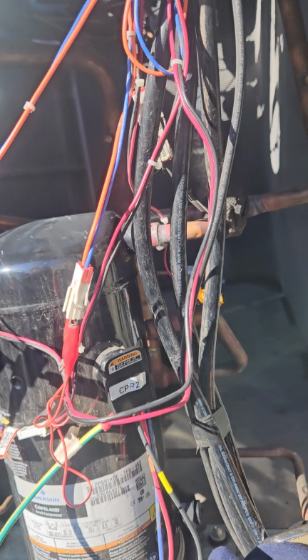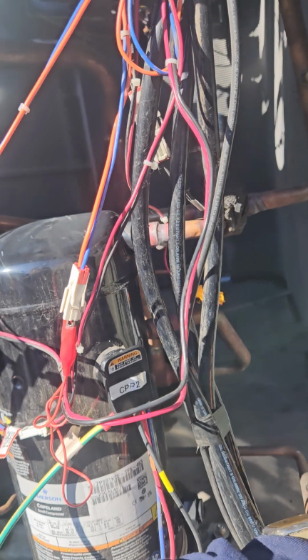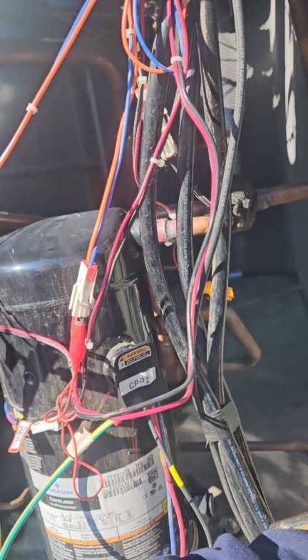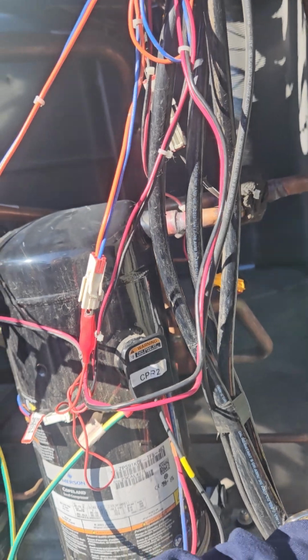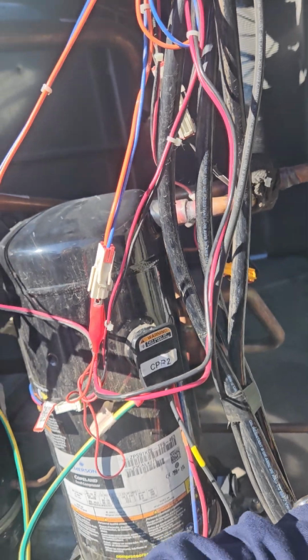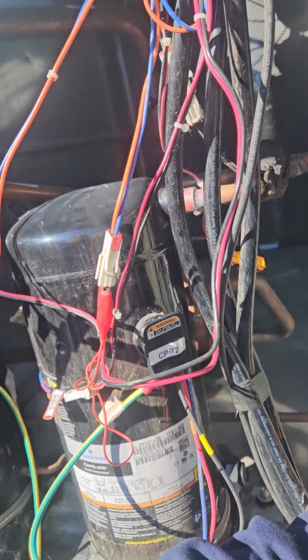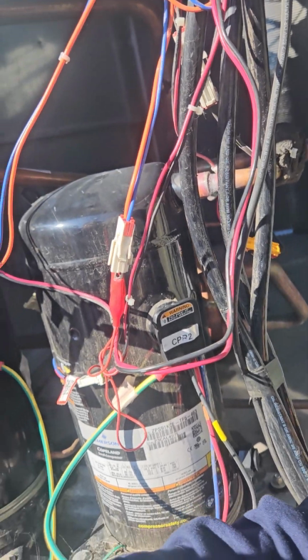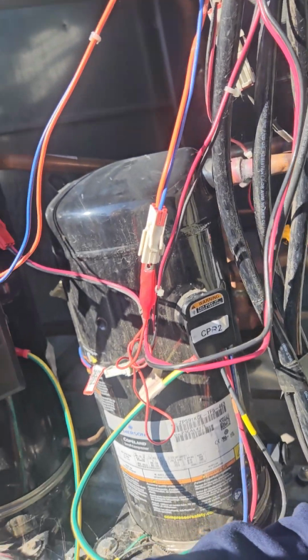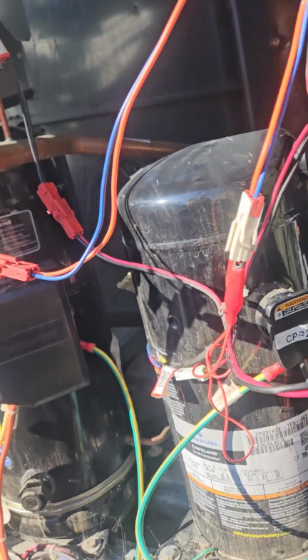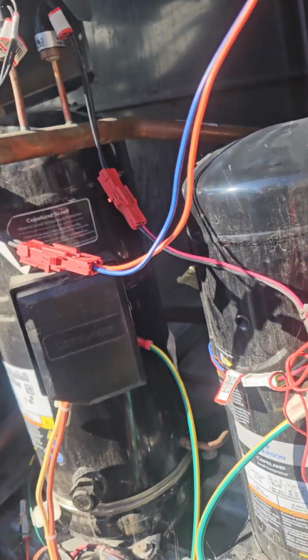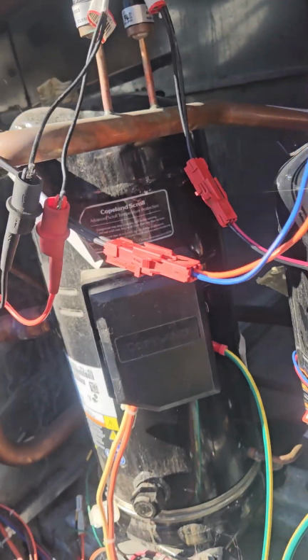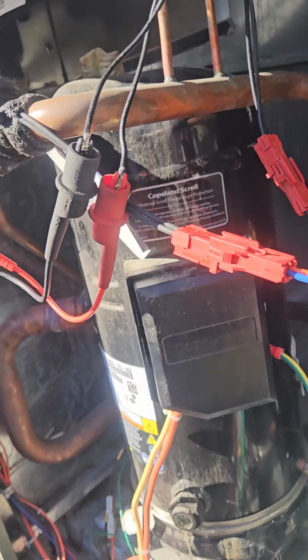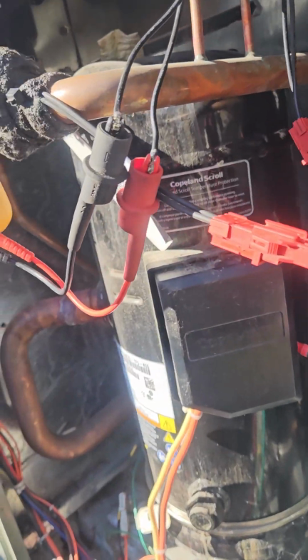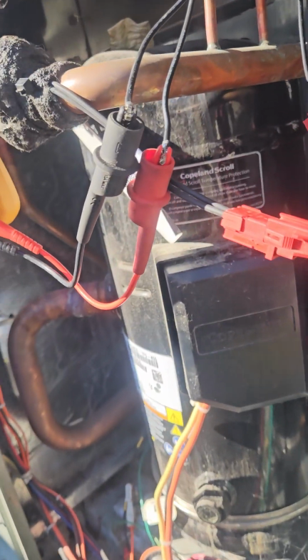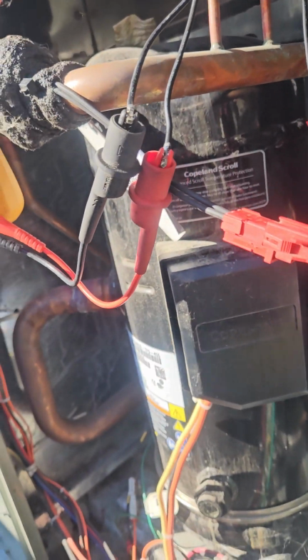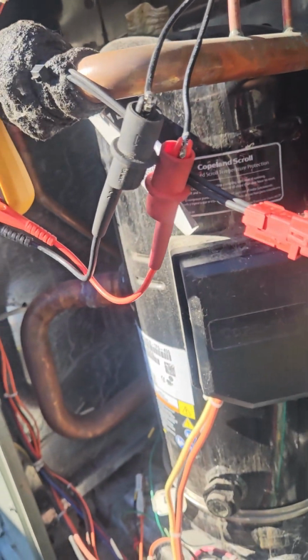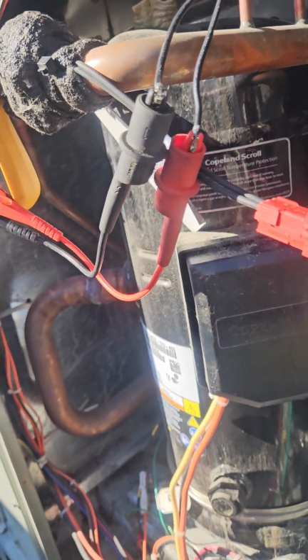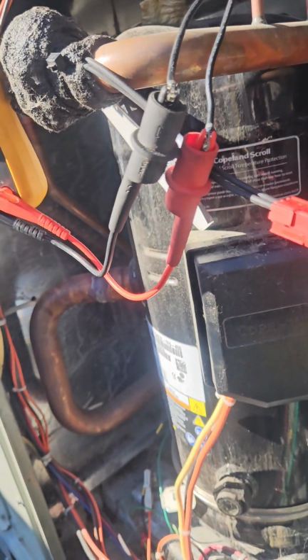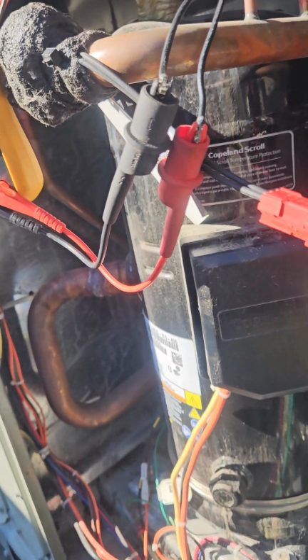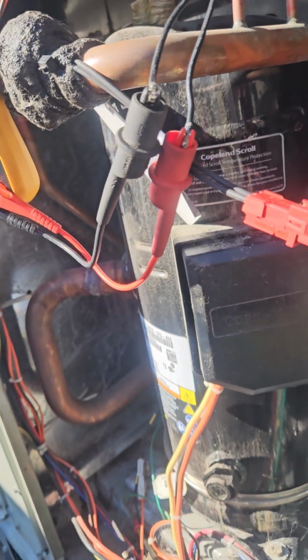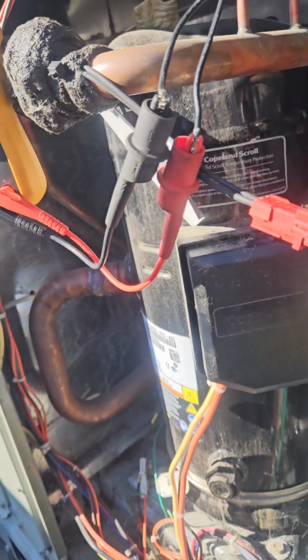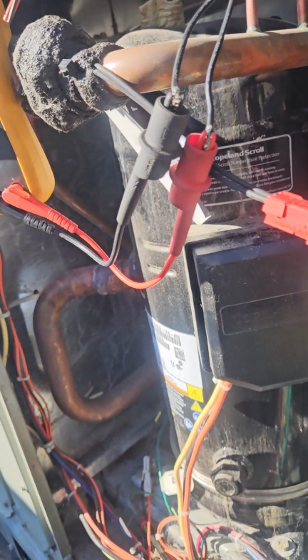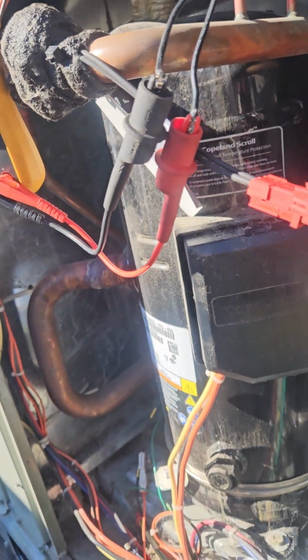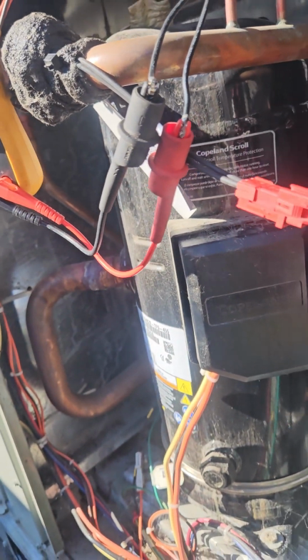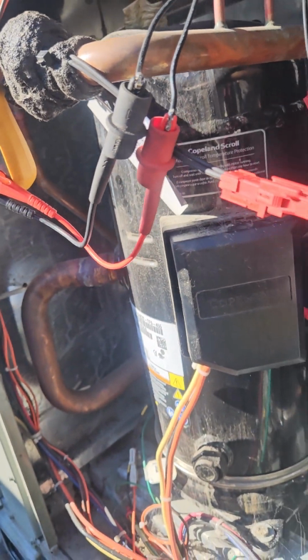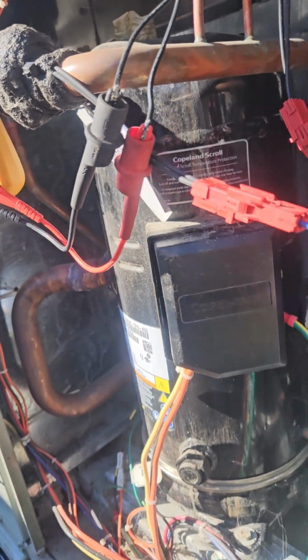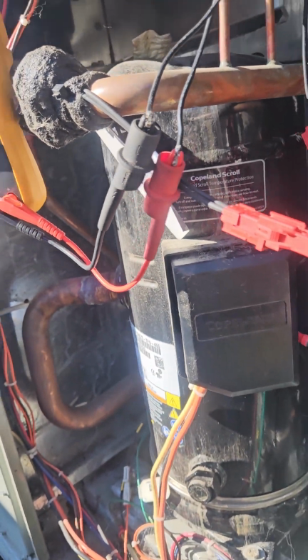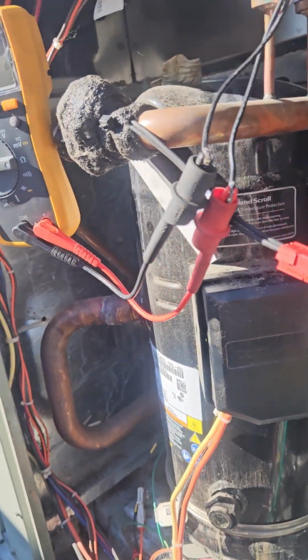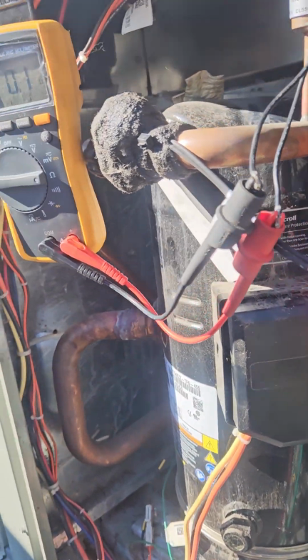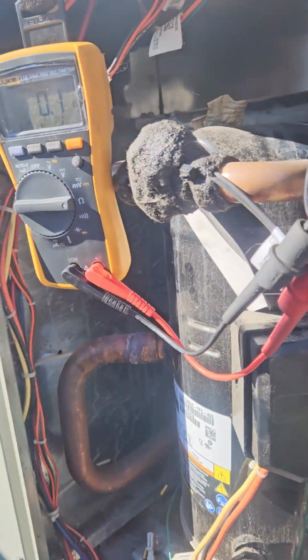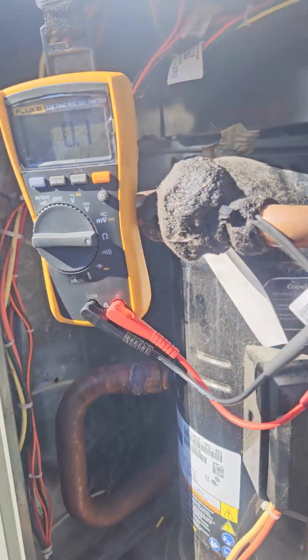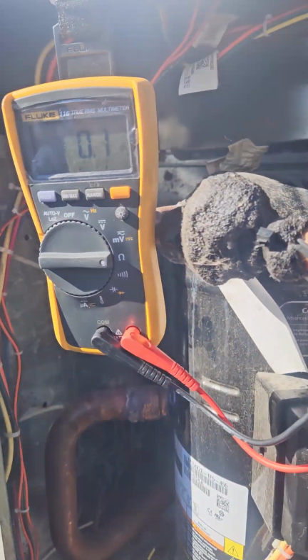It just doesn't want to do anything. This big compressor for stage 3, 4, and 5 won't even turn on.